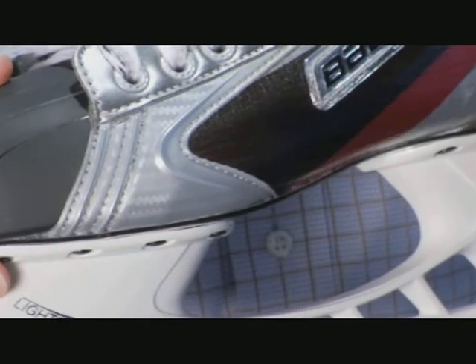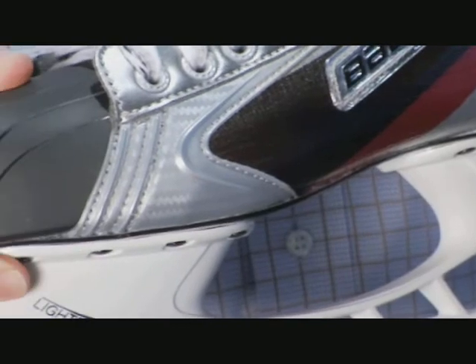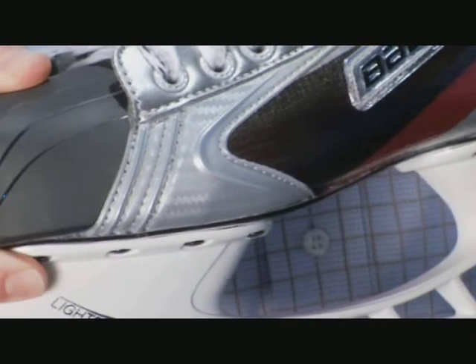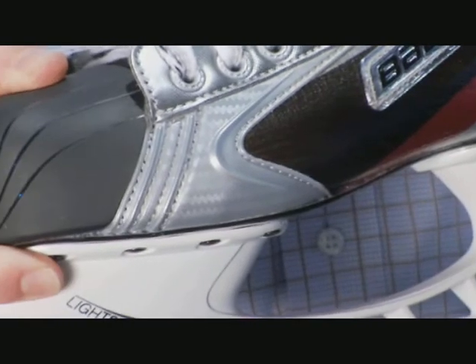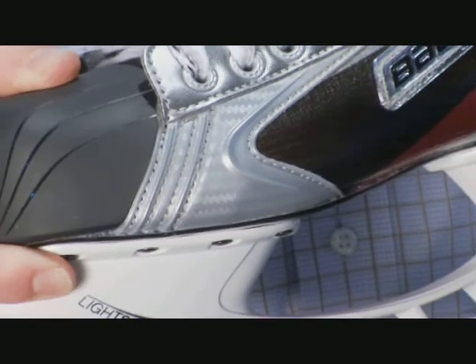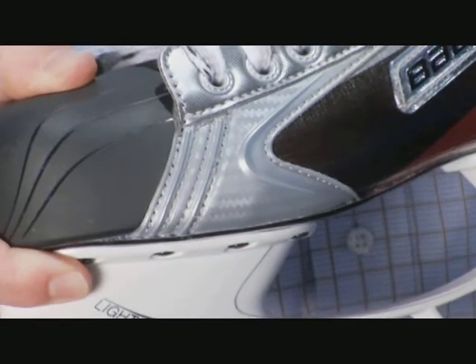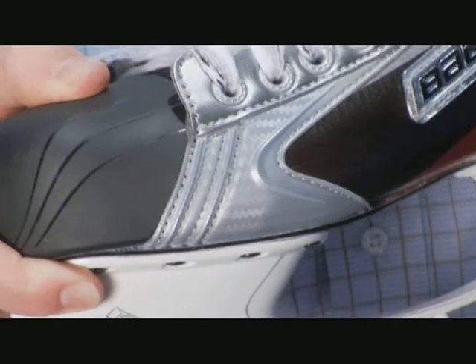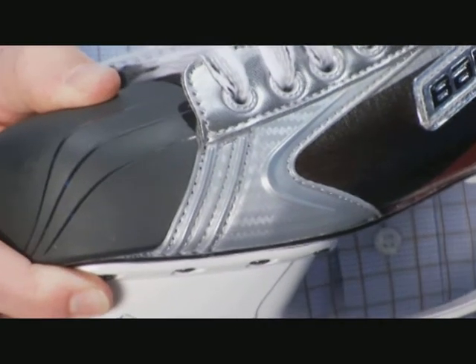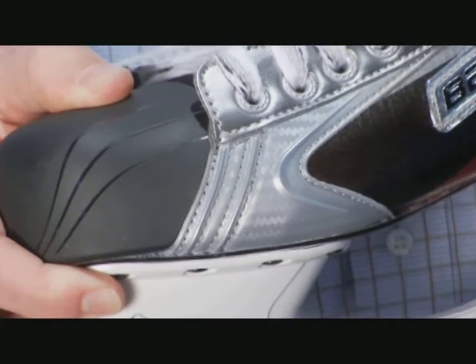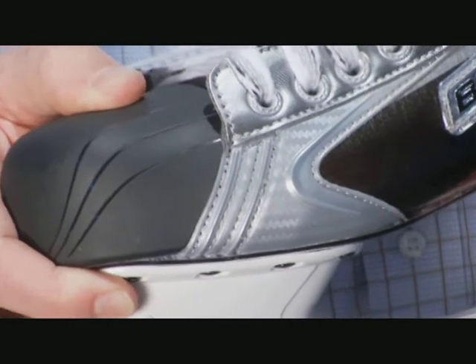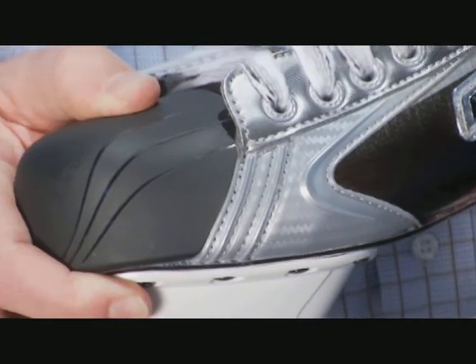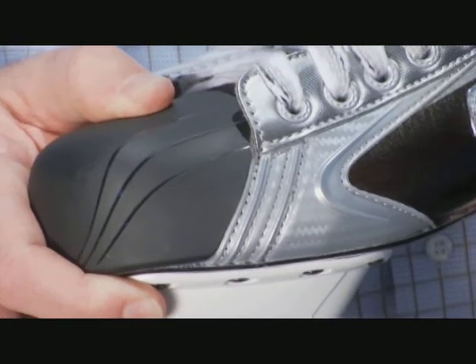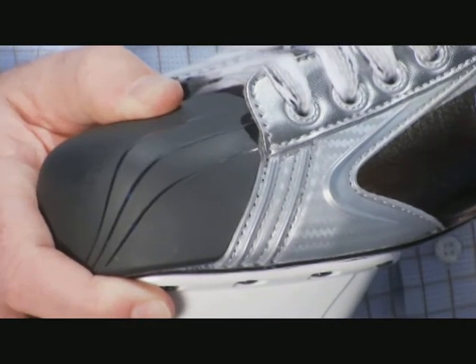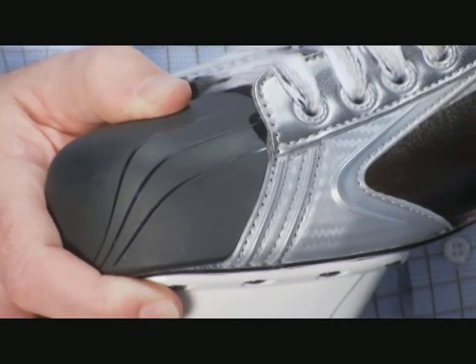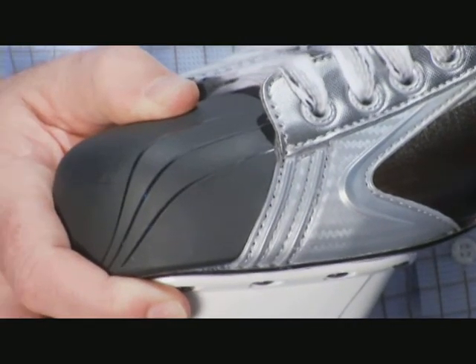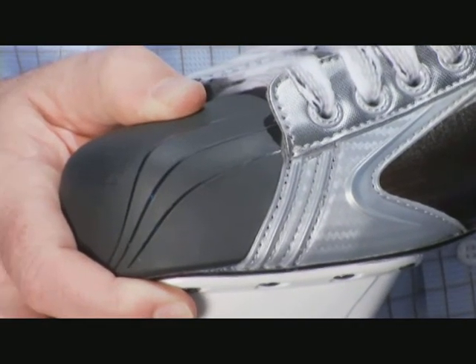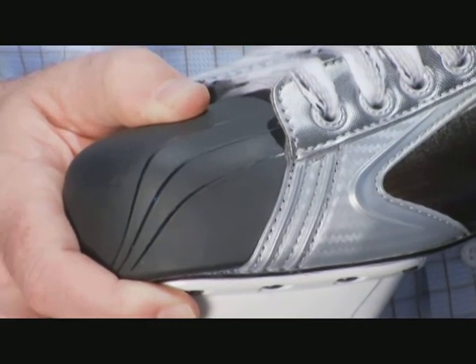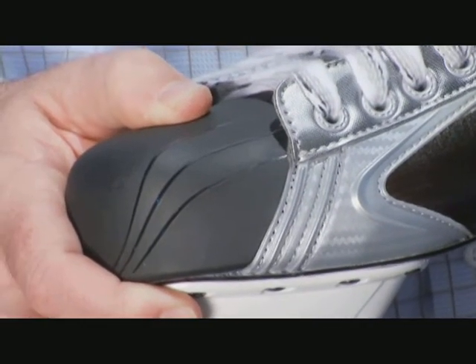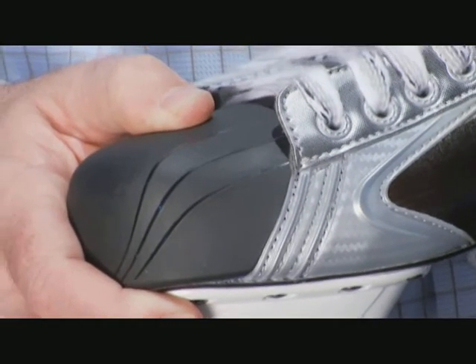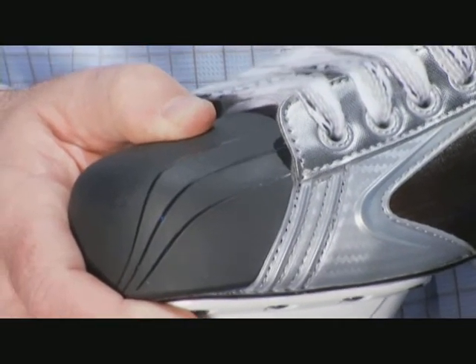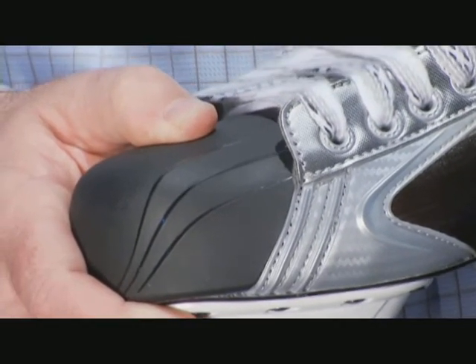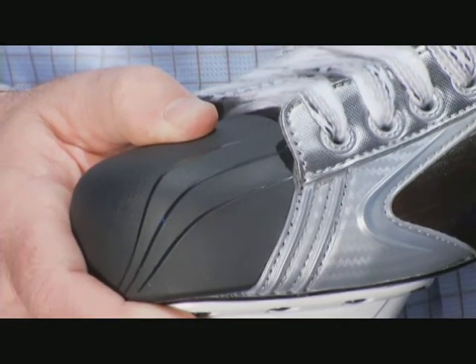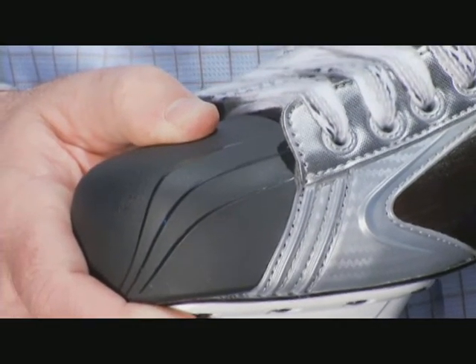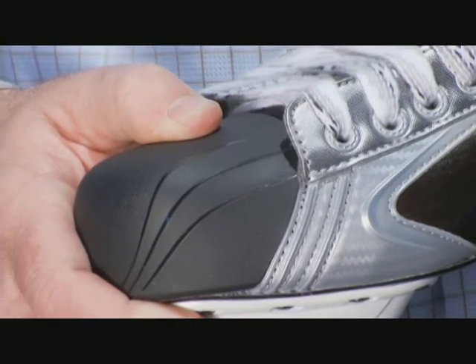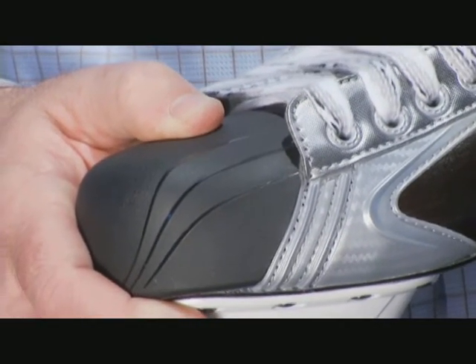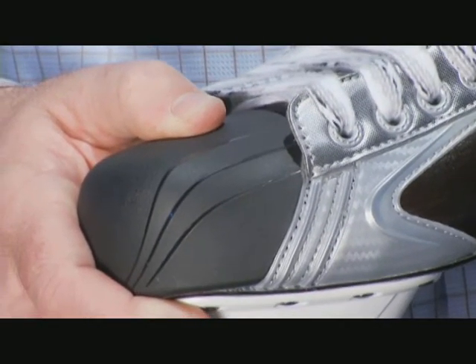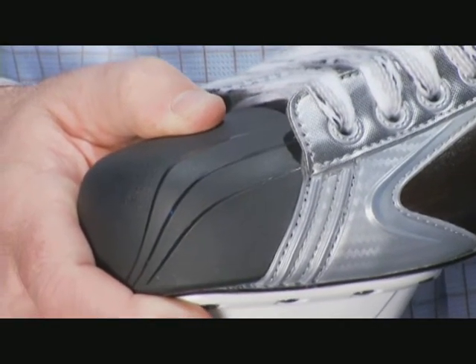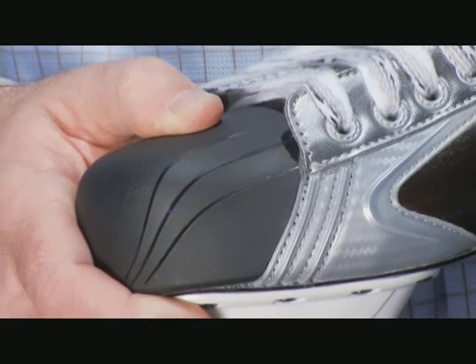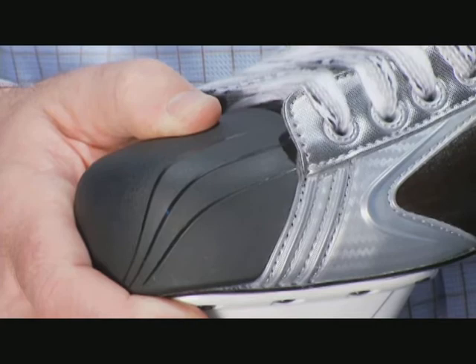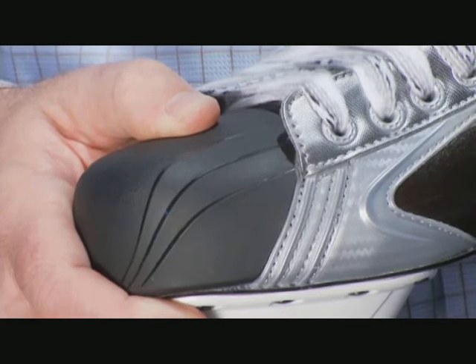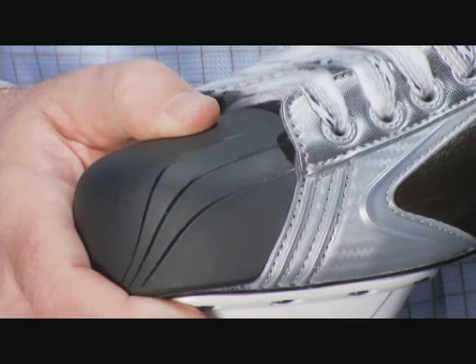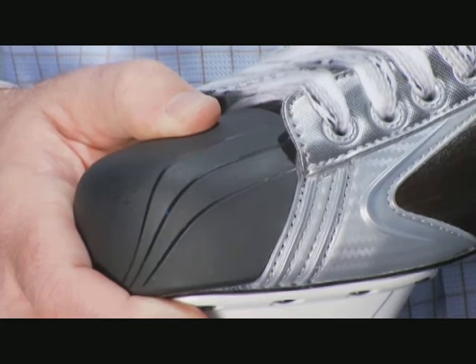Another noticeable change on the whole Vapor line is the new toe cap design. While we haven't changed the internal dimensions, we've provided a cool new distinctively Vapor look on the outside of the skate.